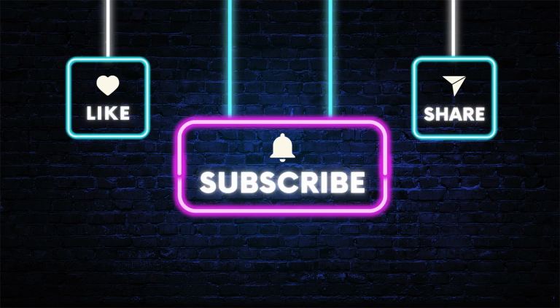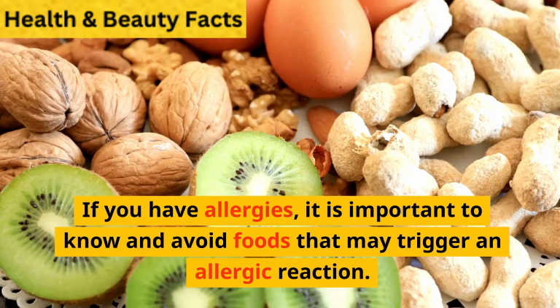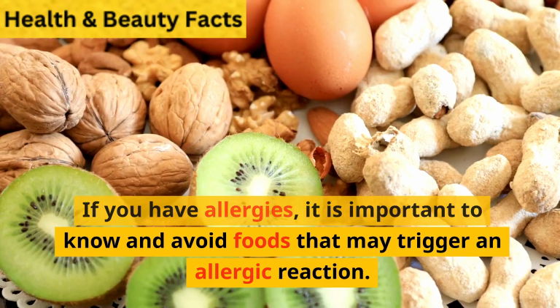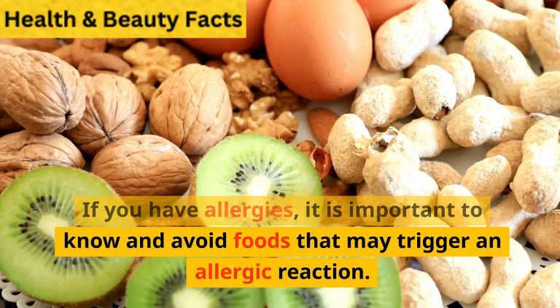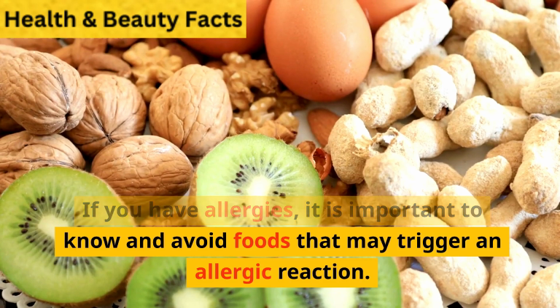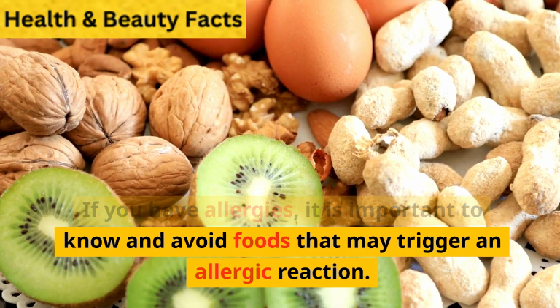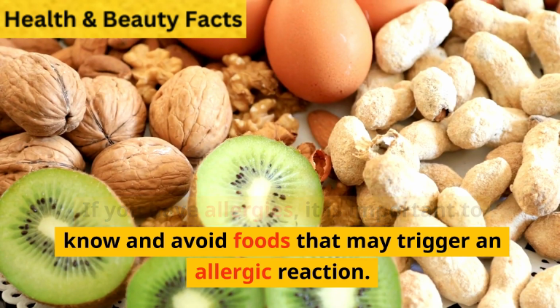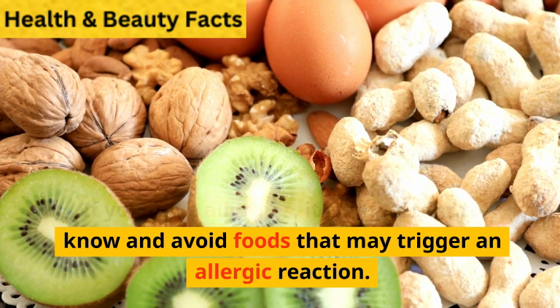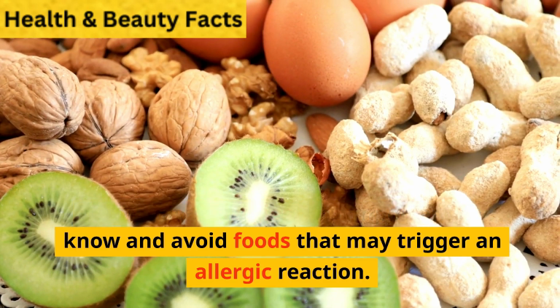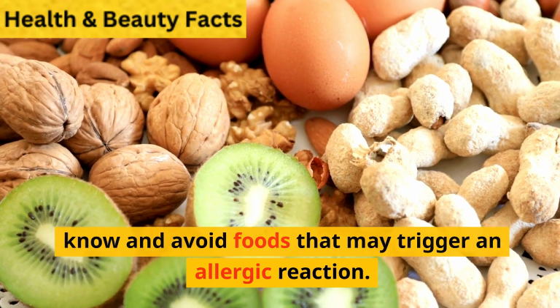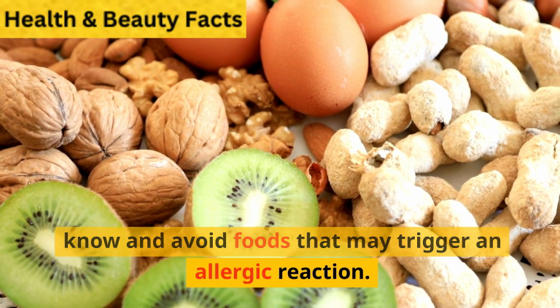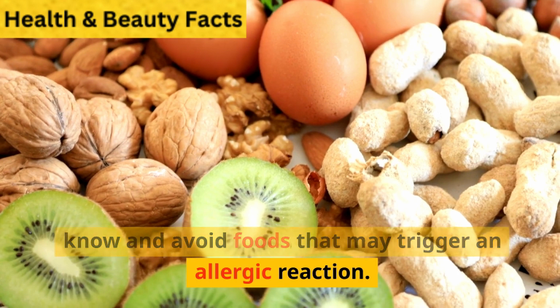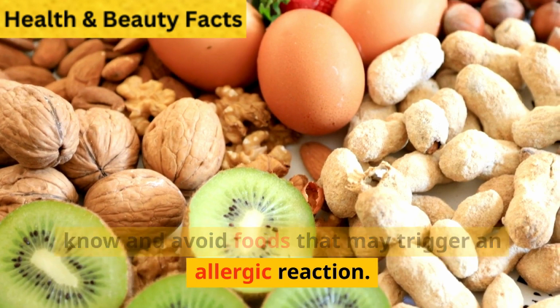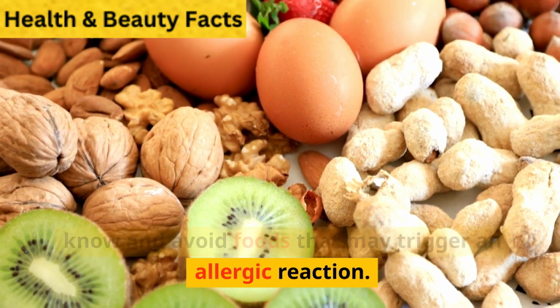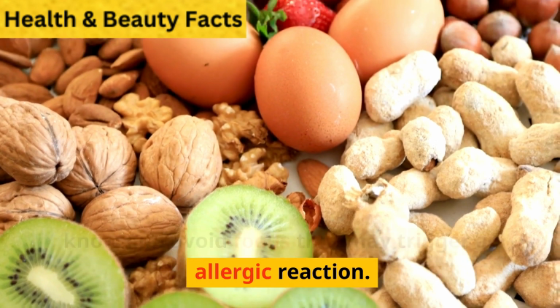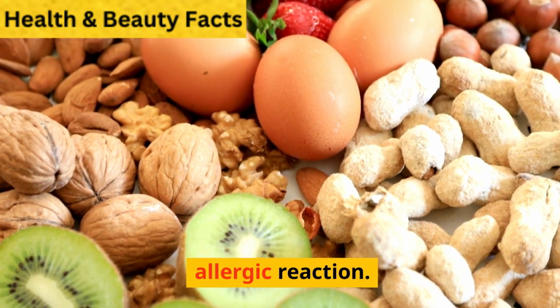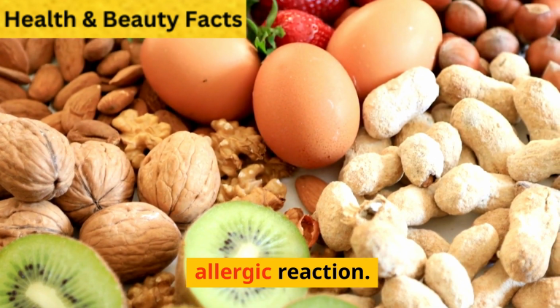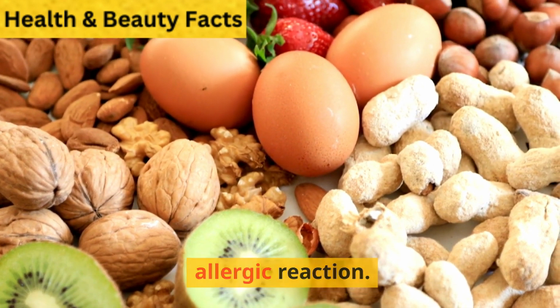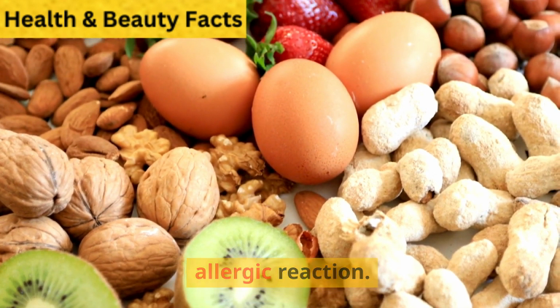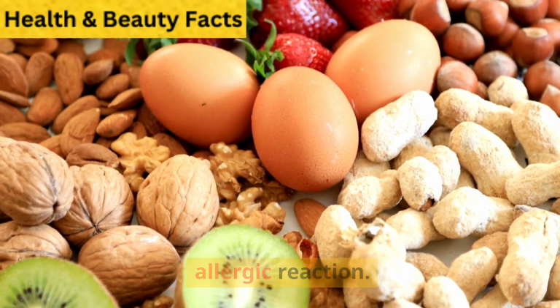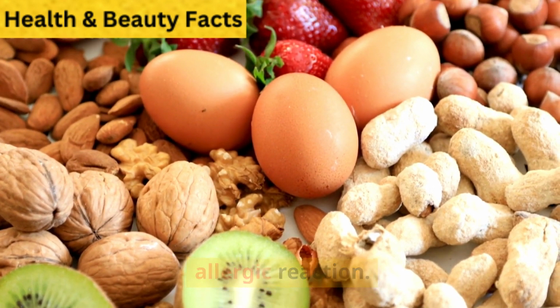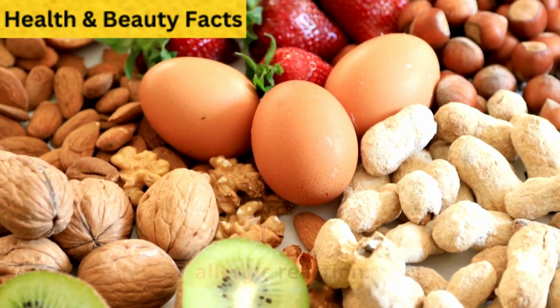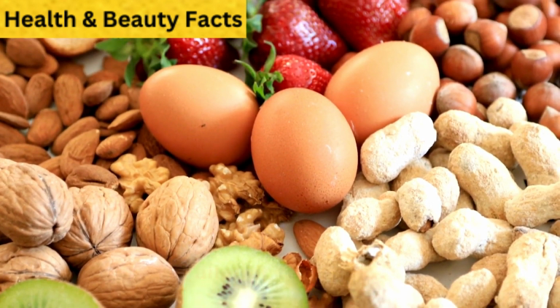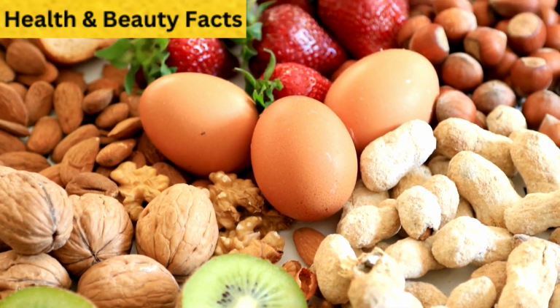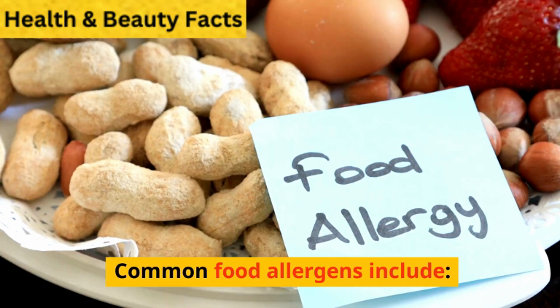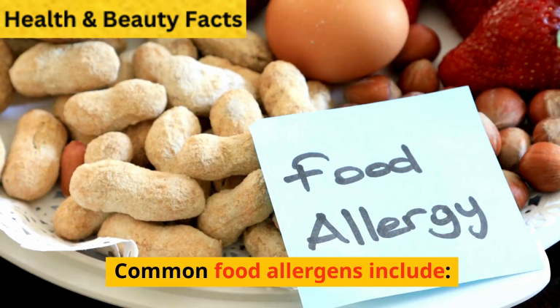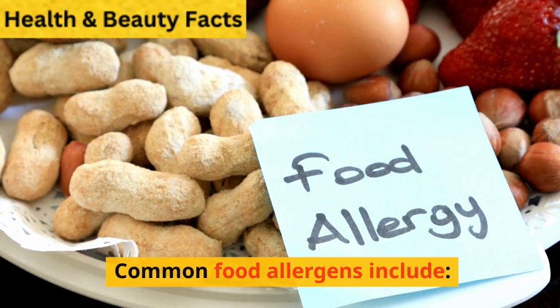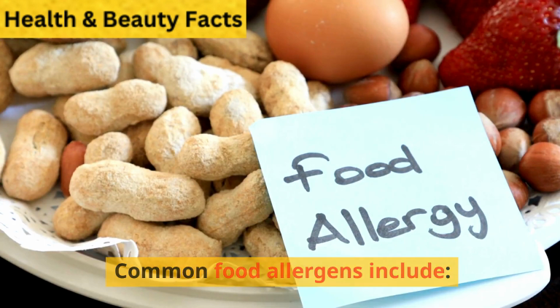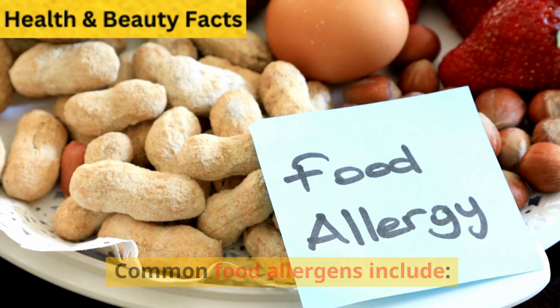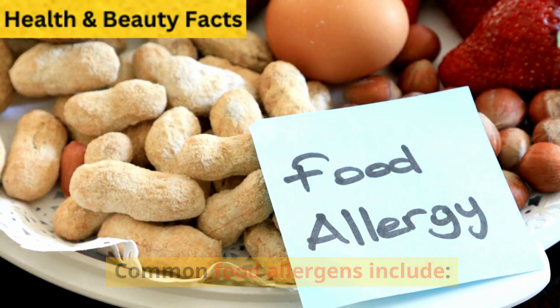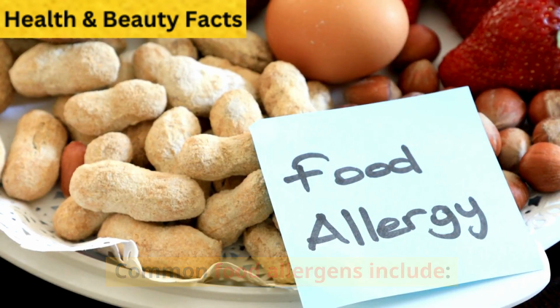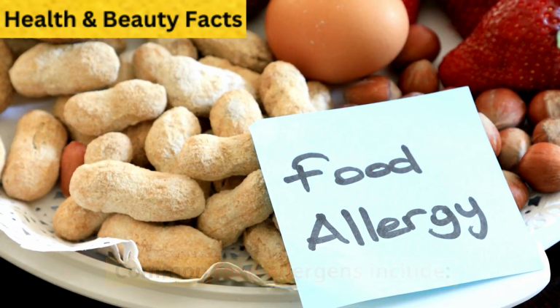If you have allergies, it is important to know and avoid foods that may trigger an allergic reaction. Common food allergens include: